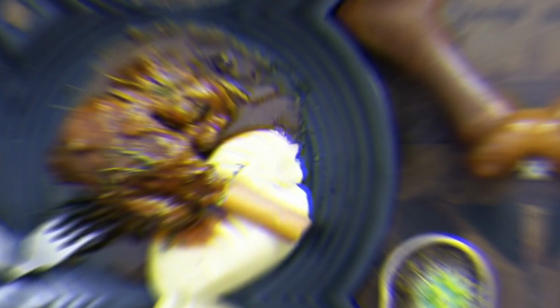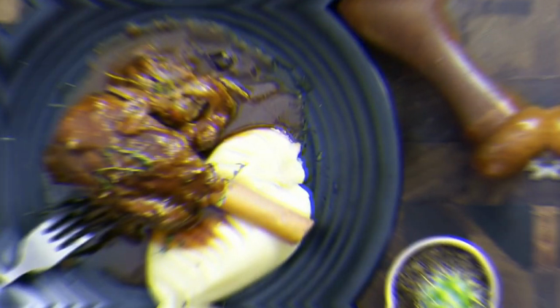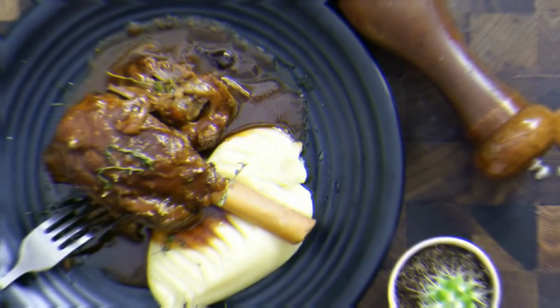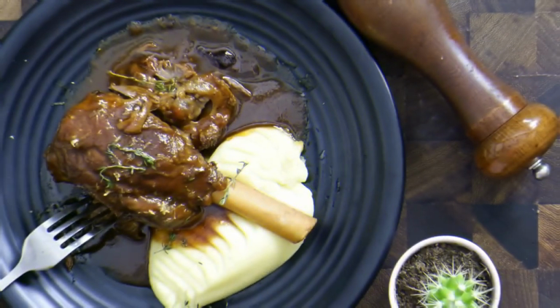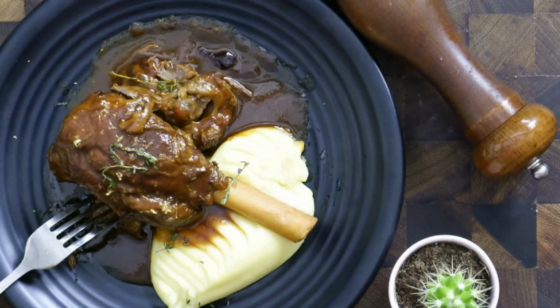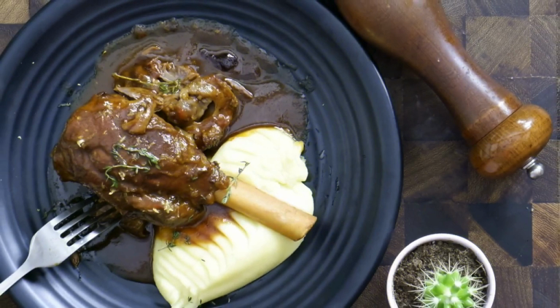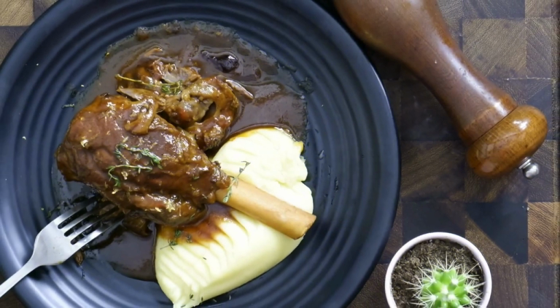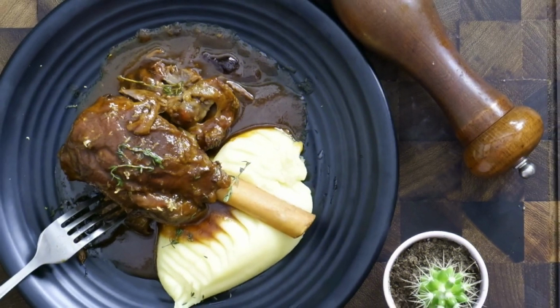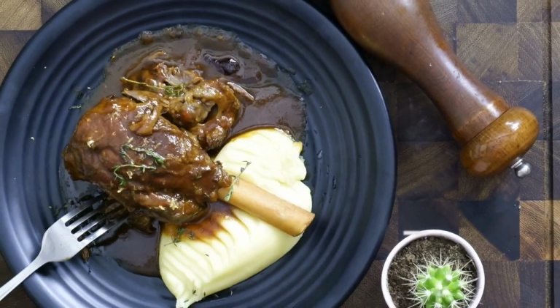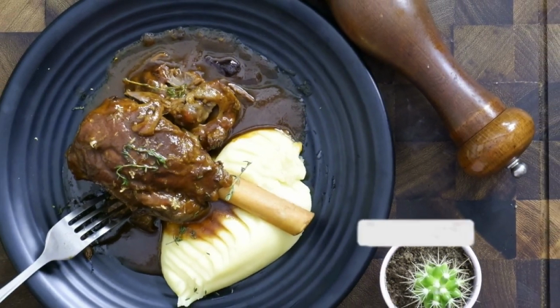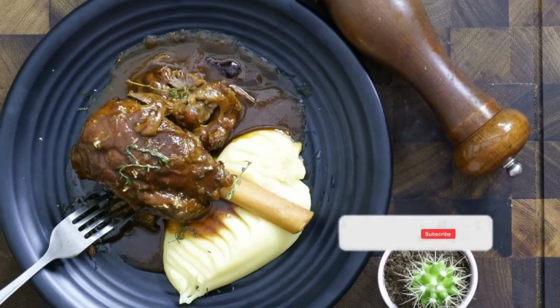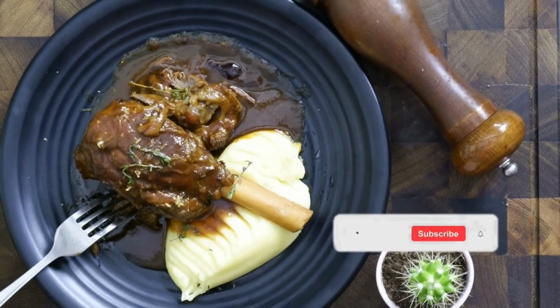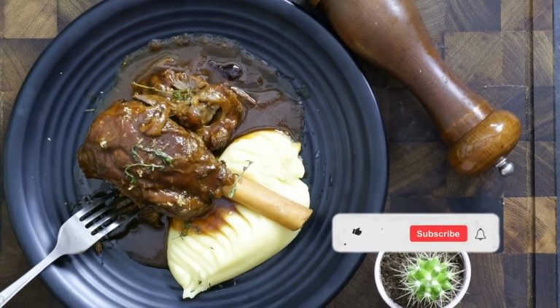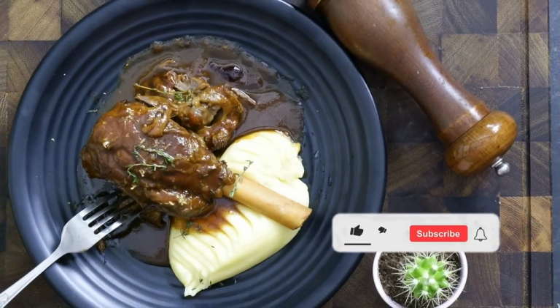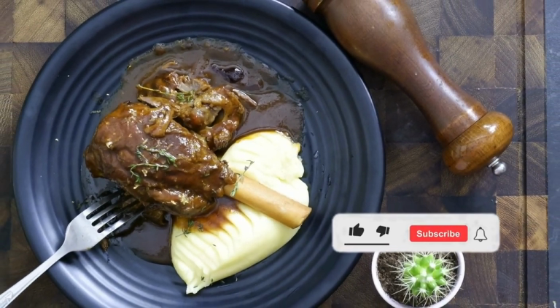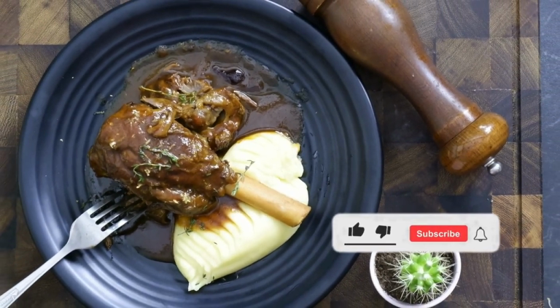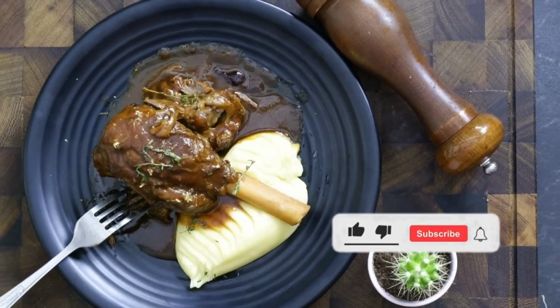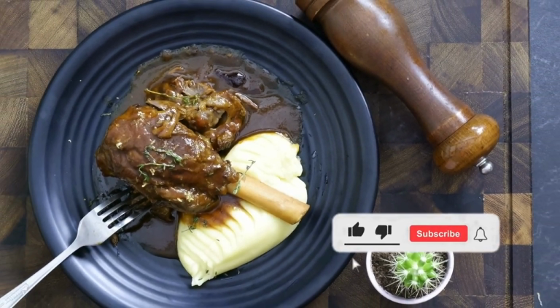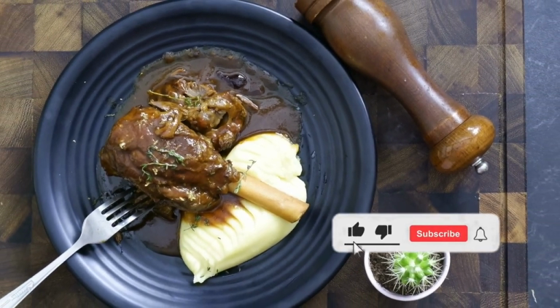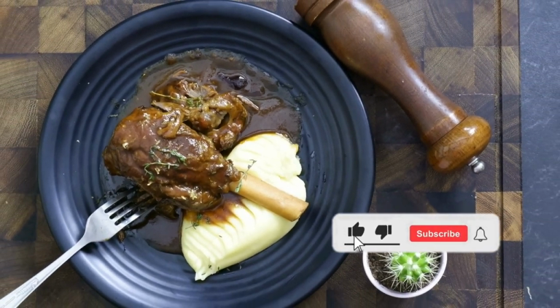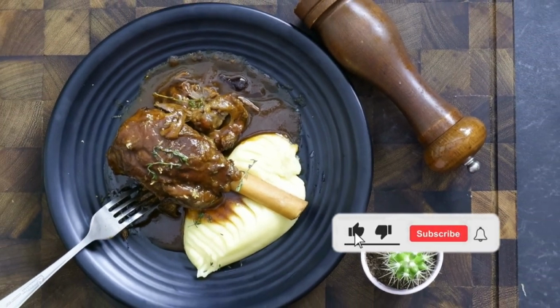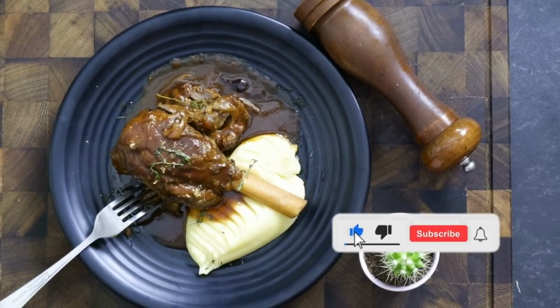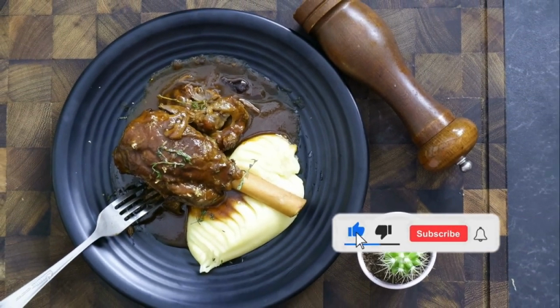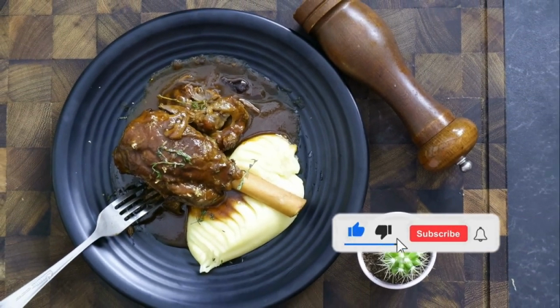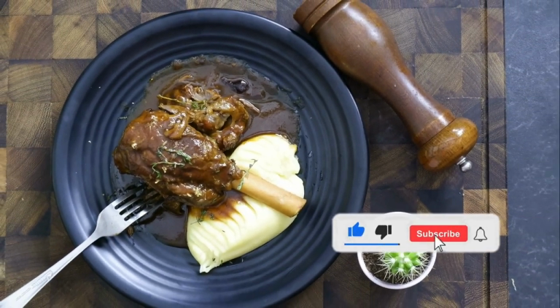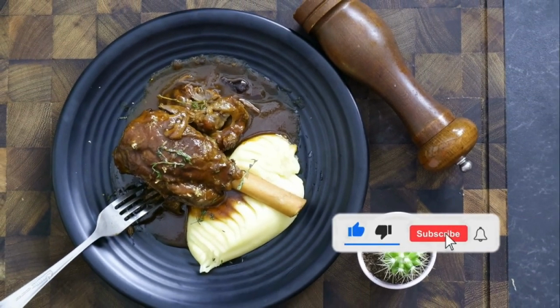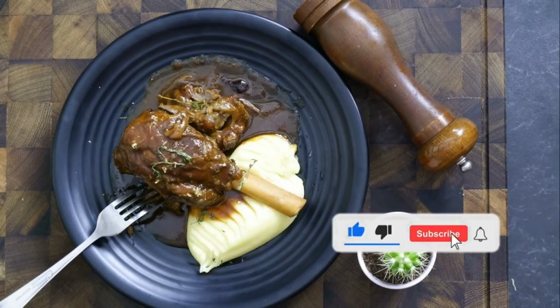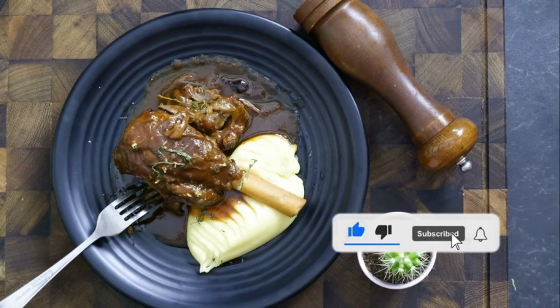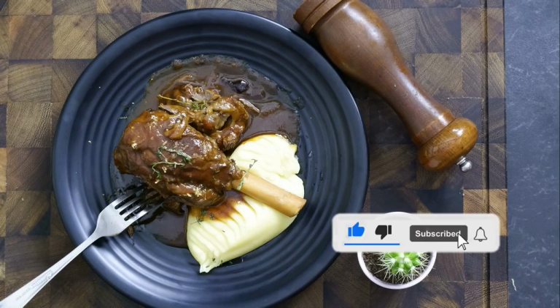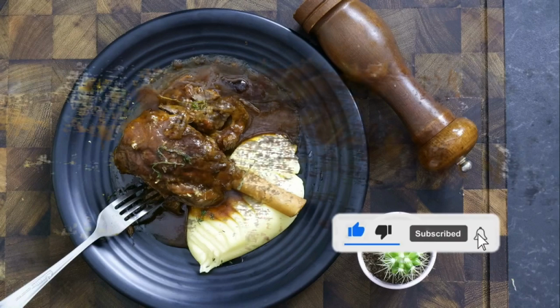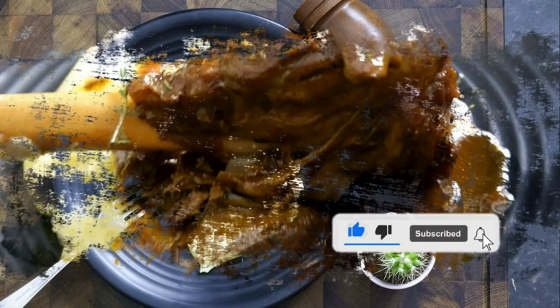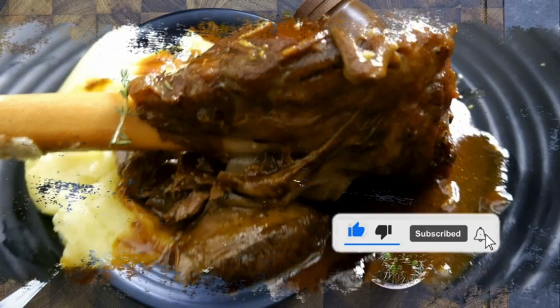Today's recipe is slowly cooked oven braised lamb shank that literally melts in your mouth. As the oven does most of the cooking, it's simple and easy to follow.